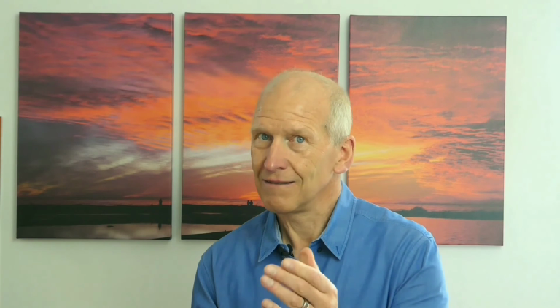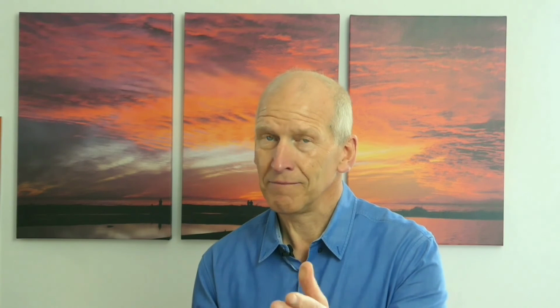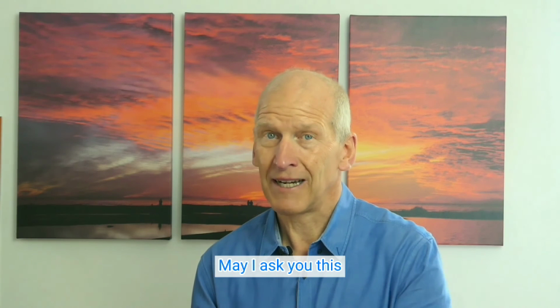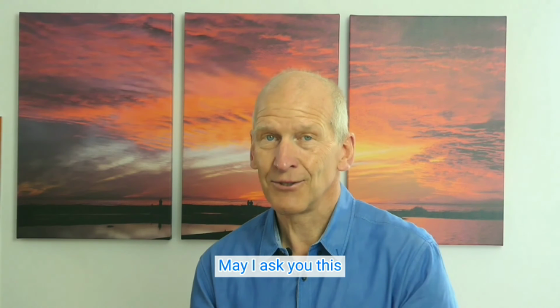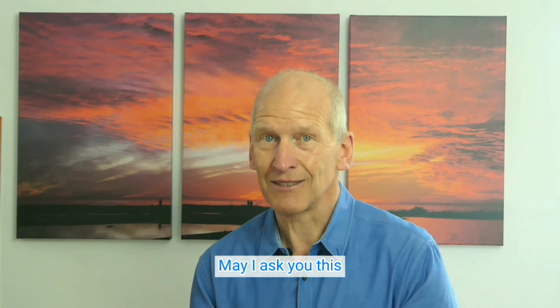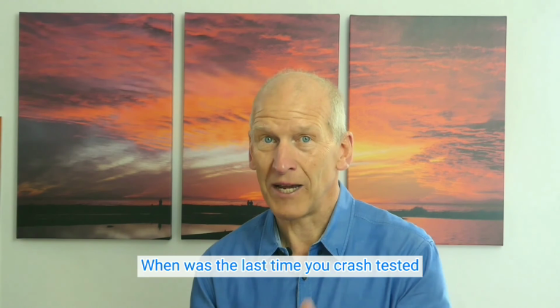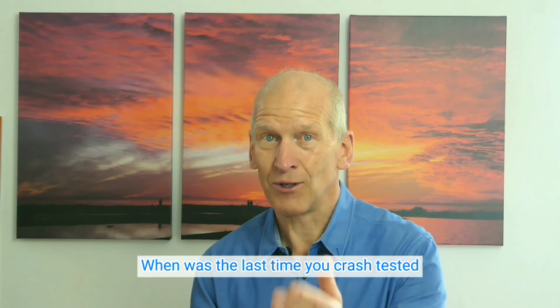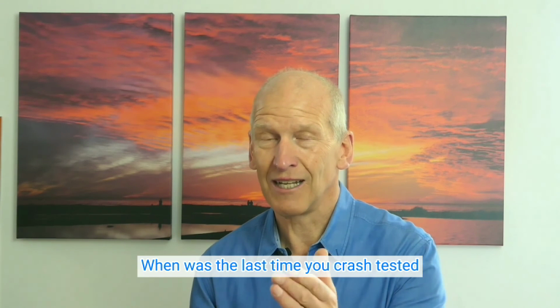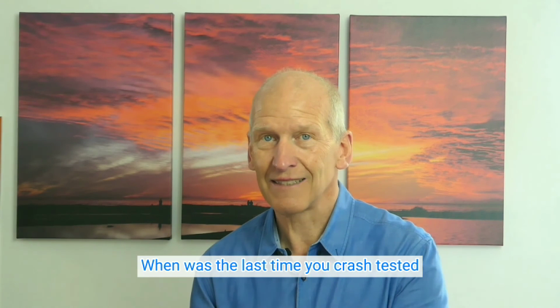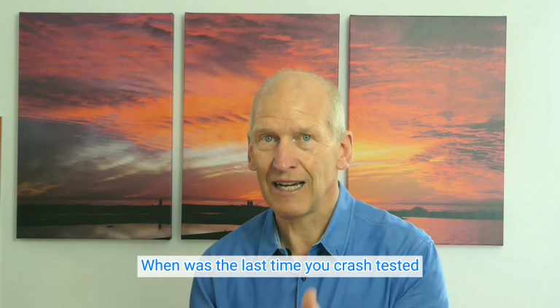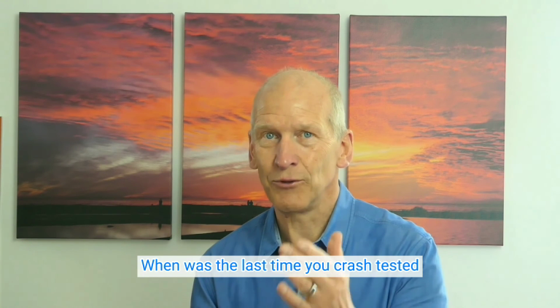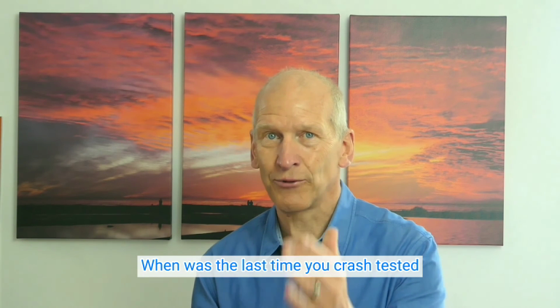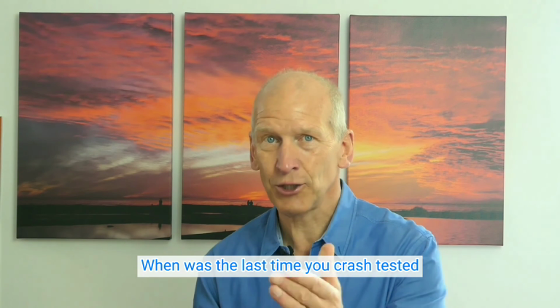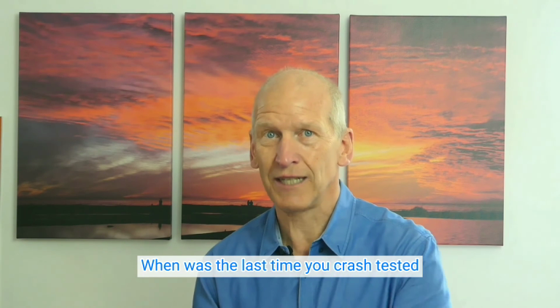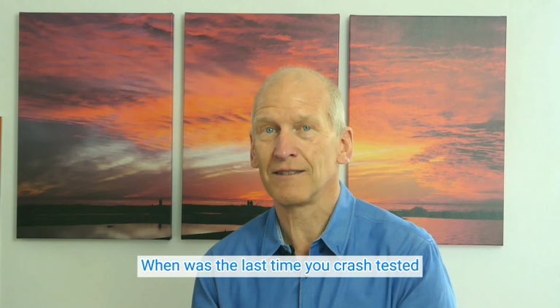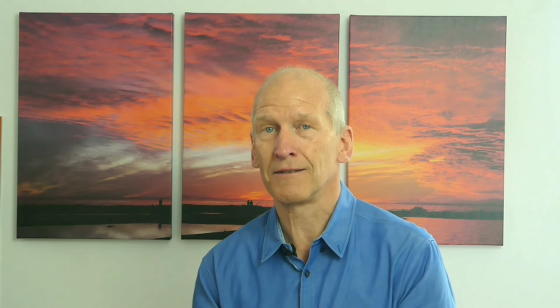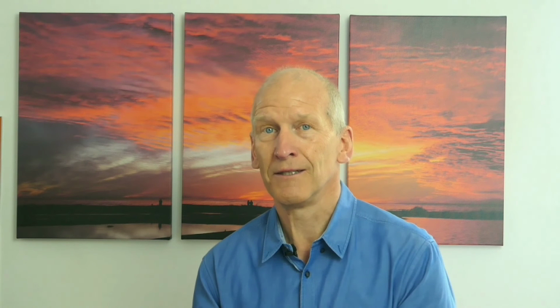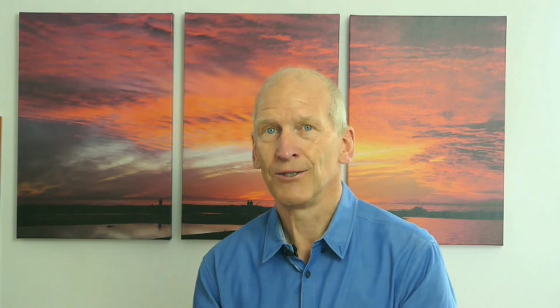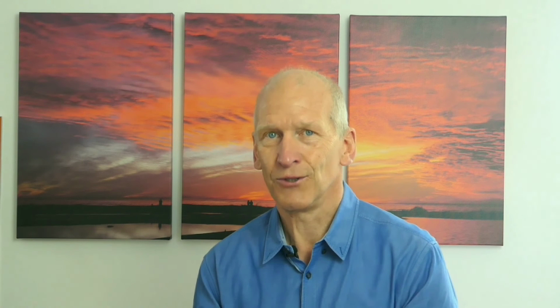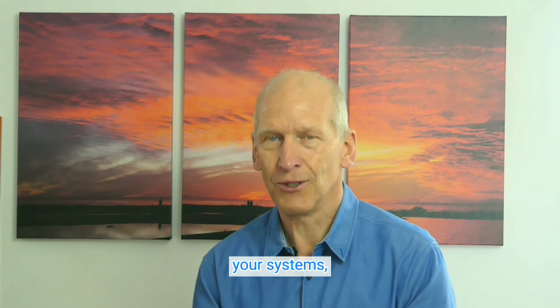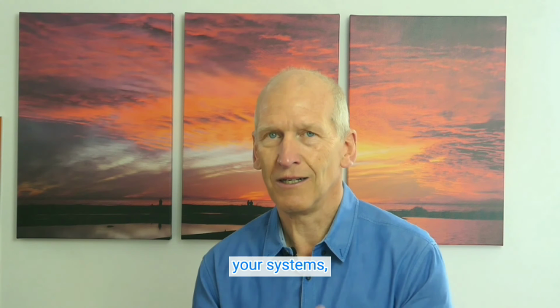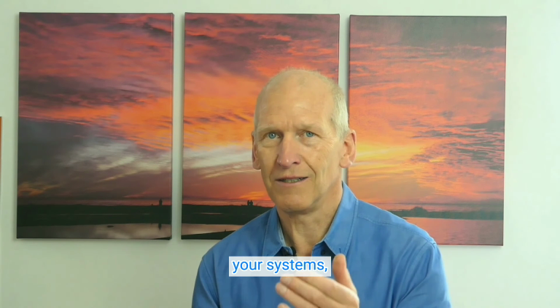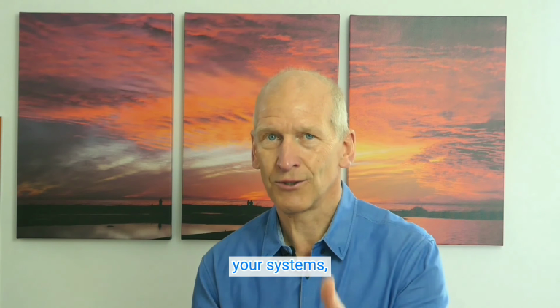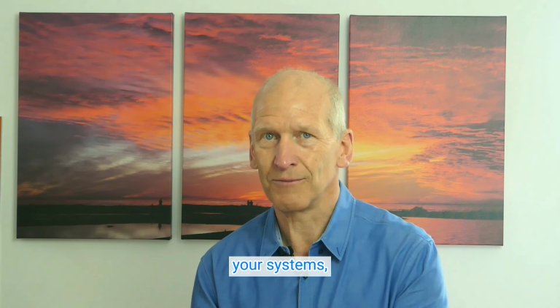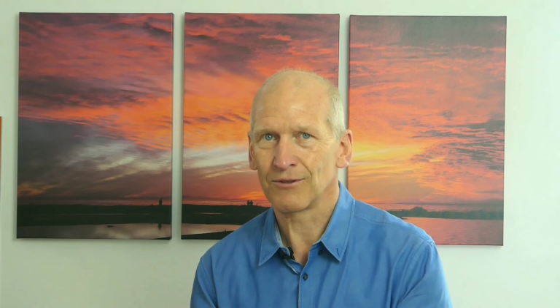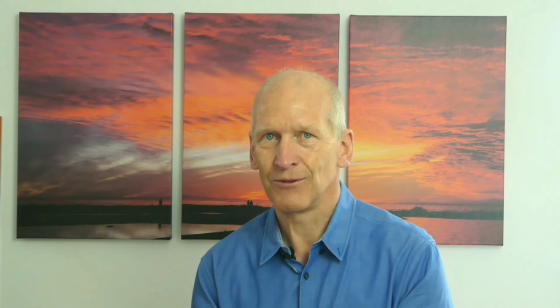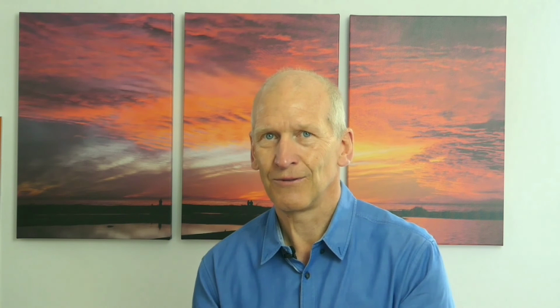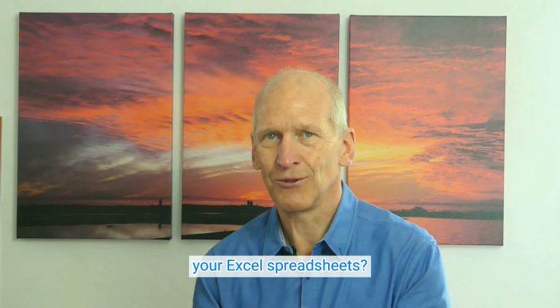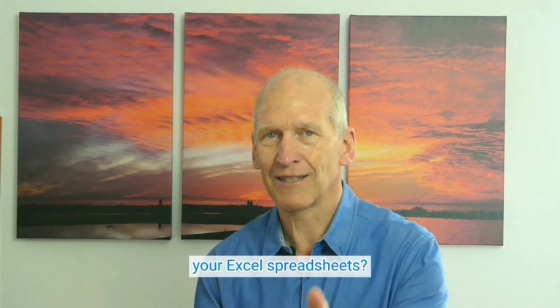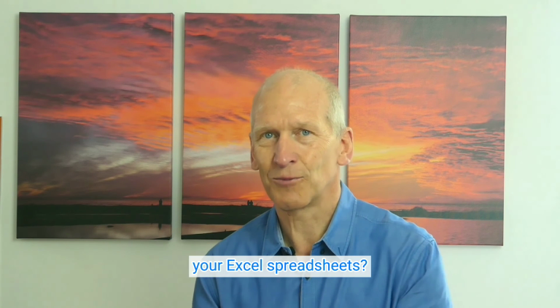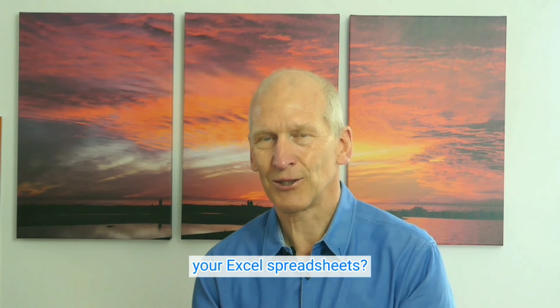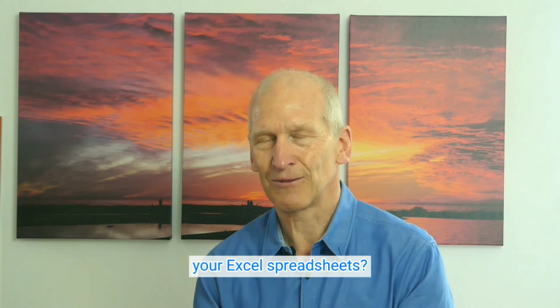May I ask you this? When was the last time you crash tested your systems, your expert spreadsheets?